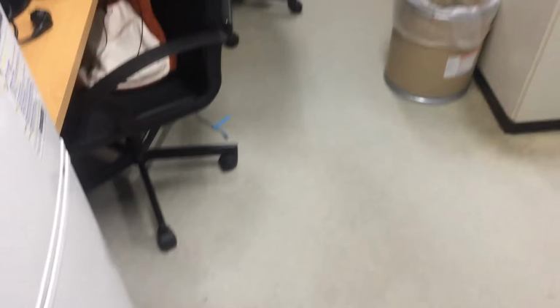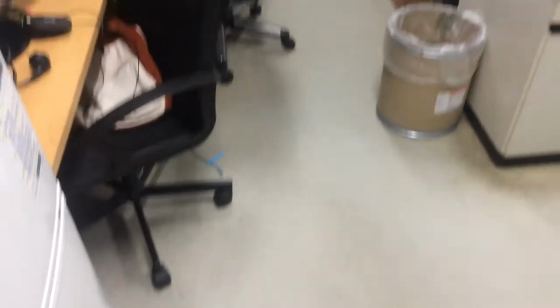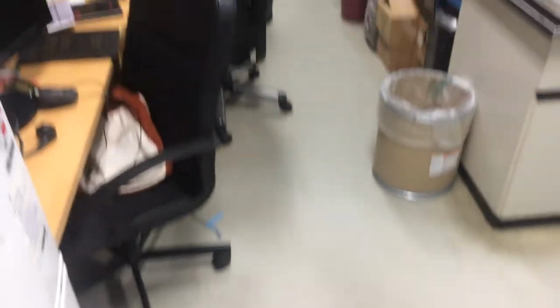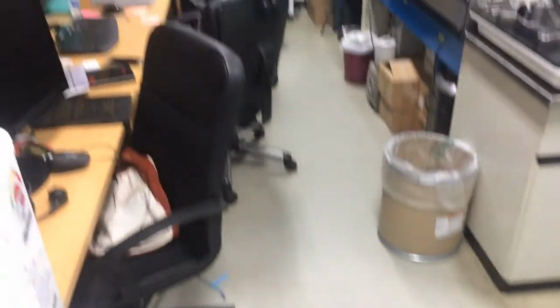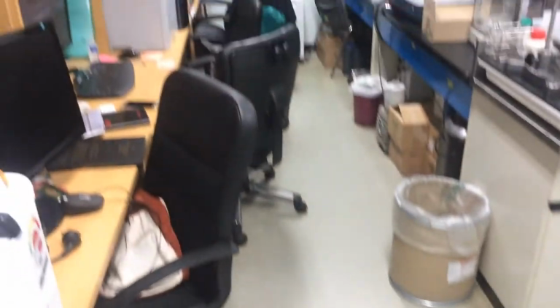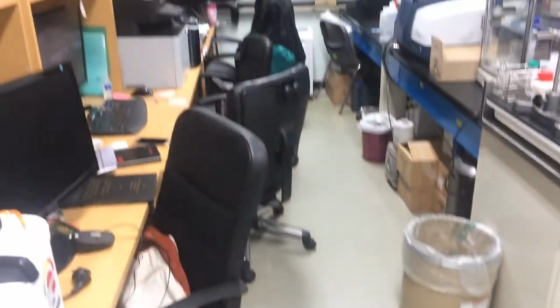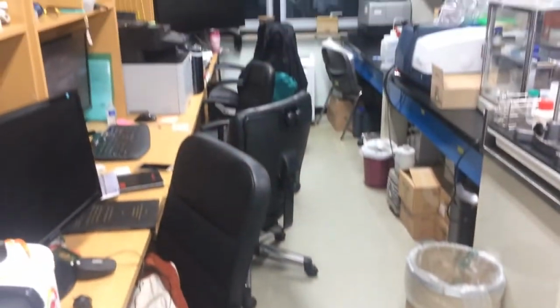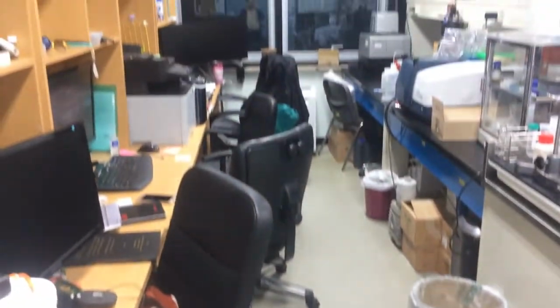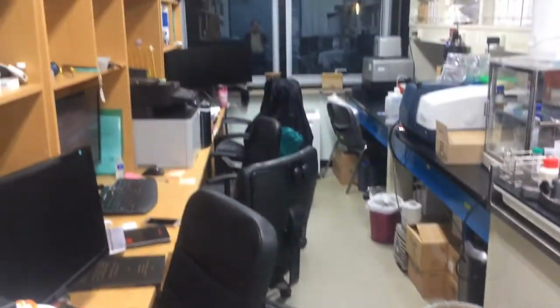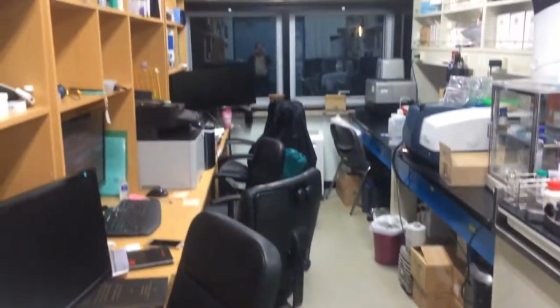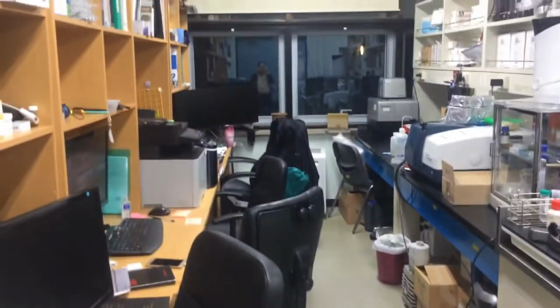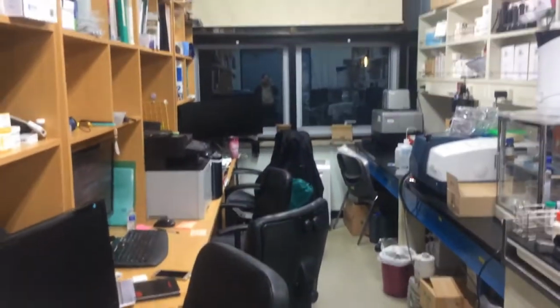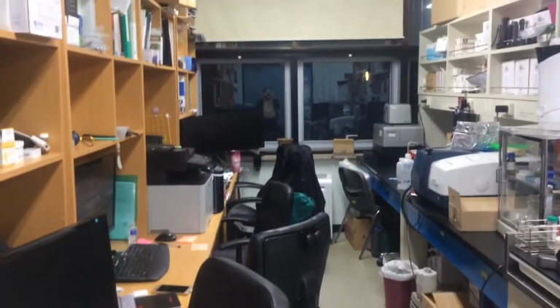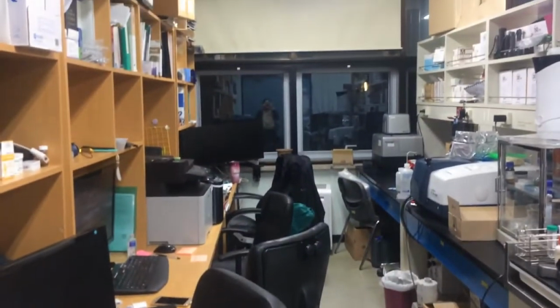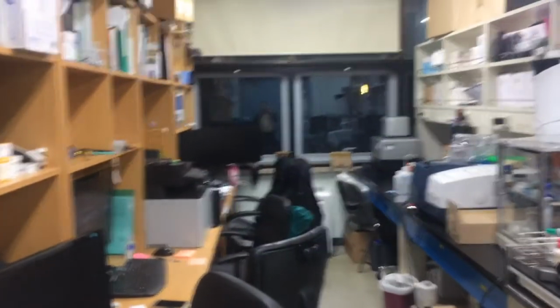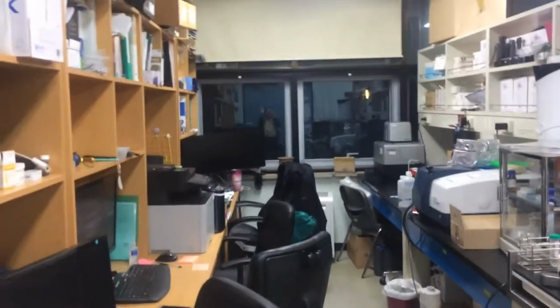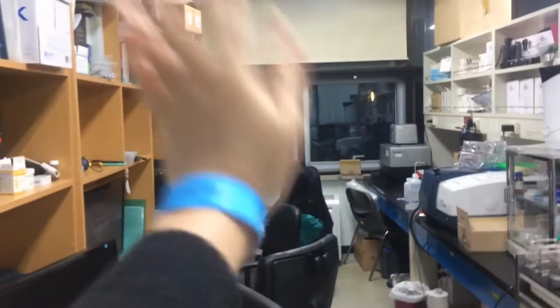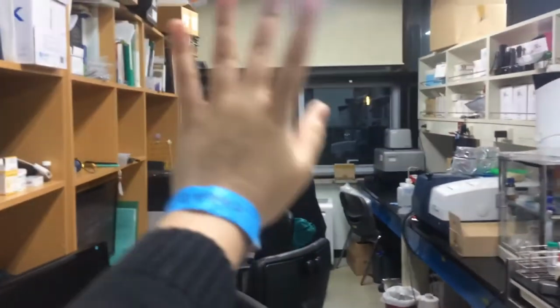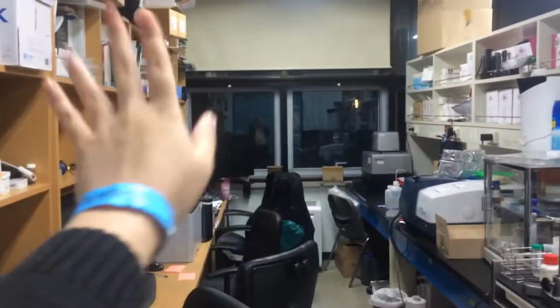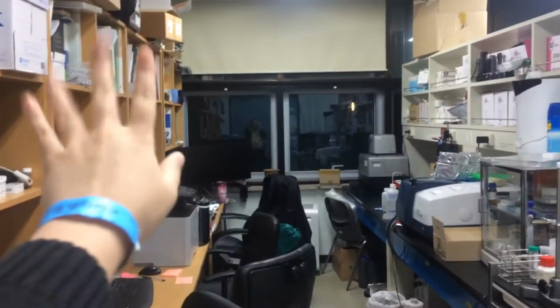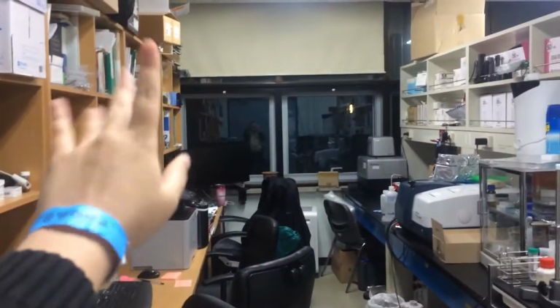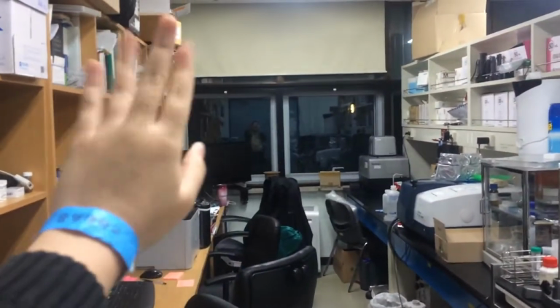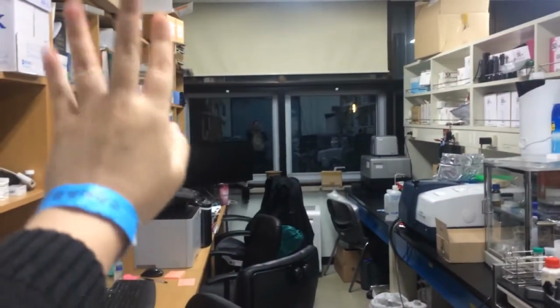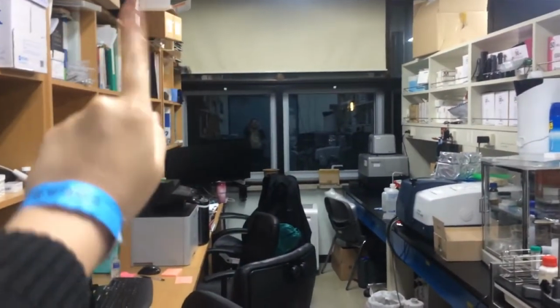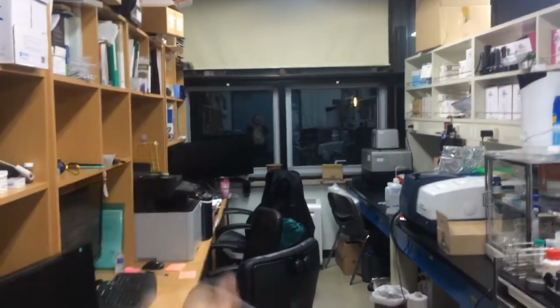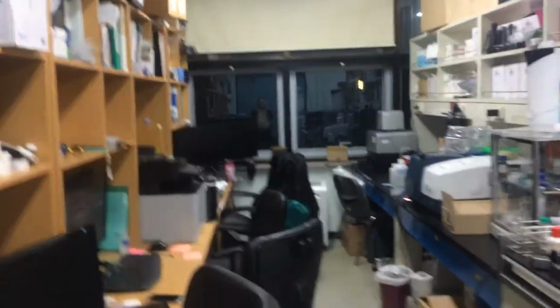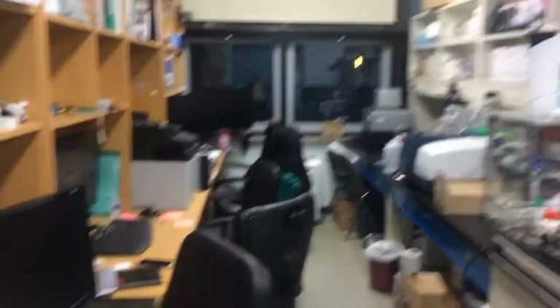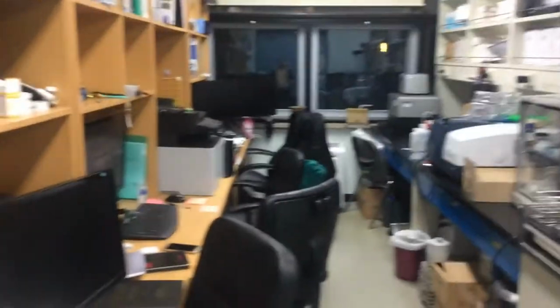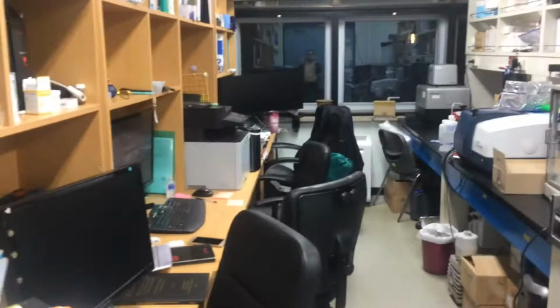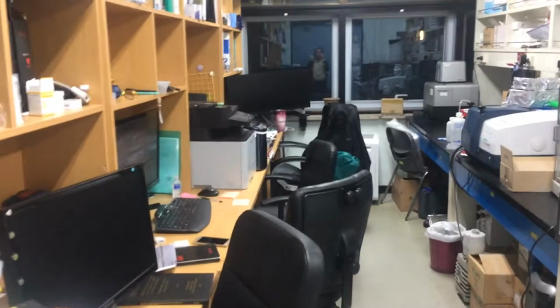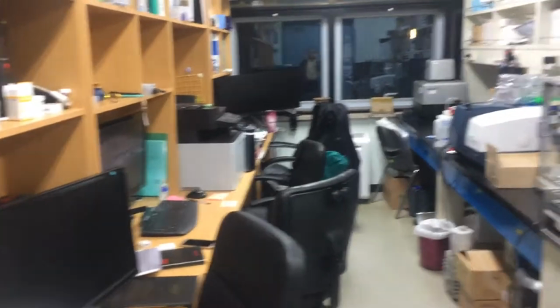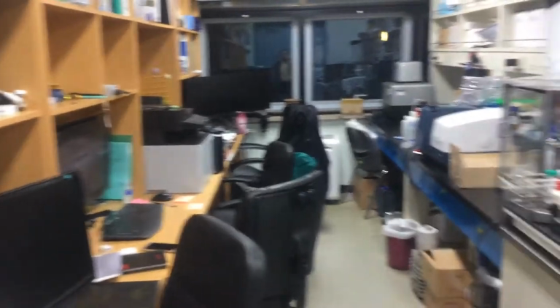It's night and I'm in the lab alone. I will show you around.